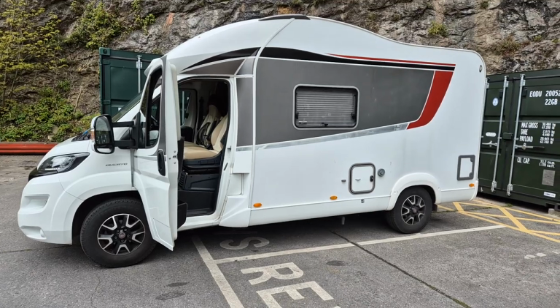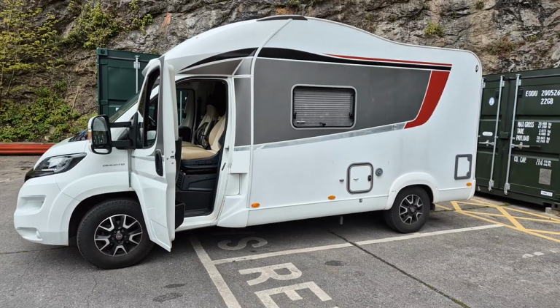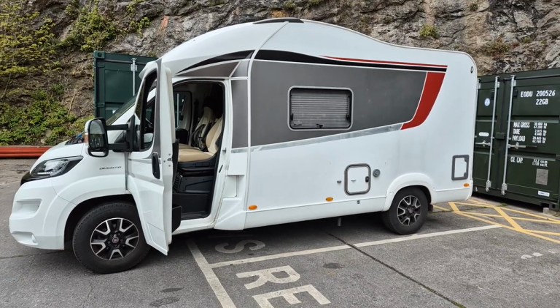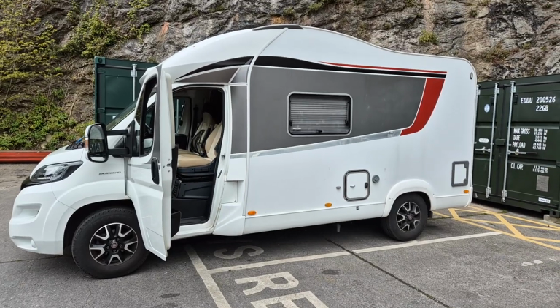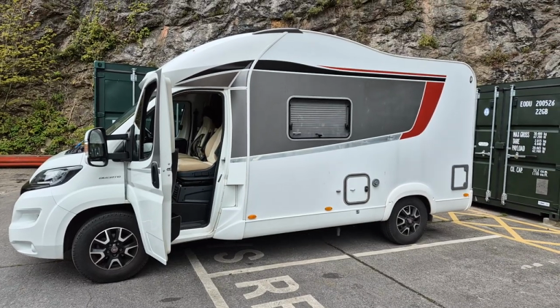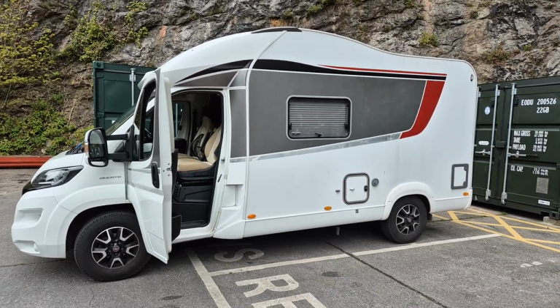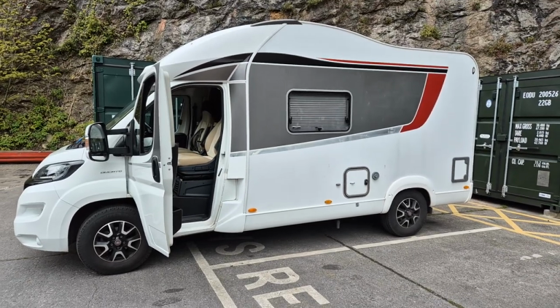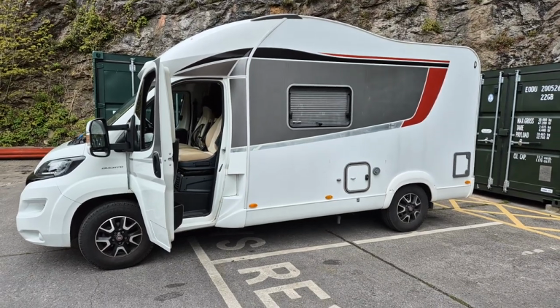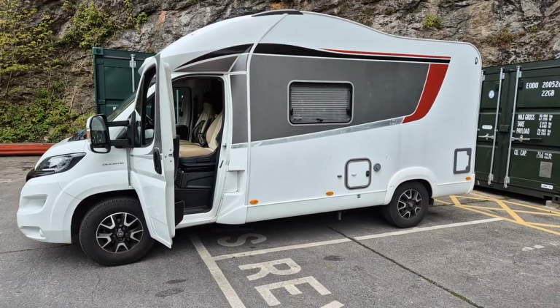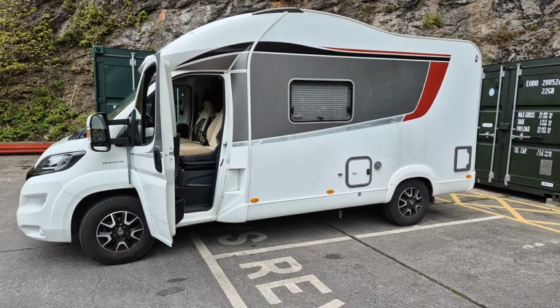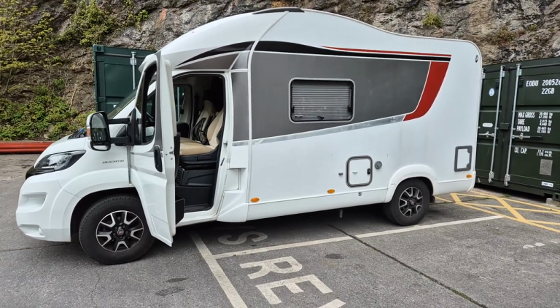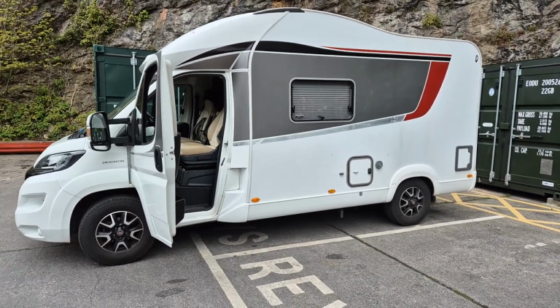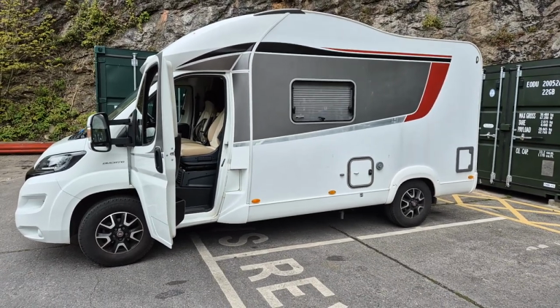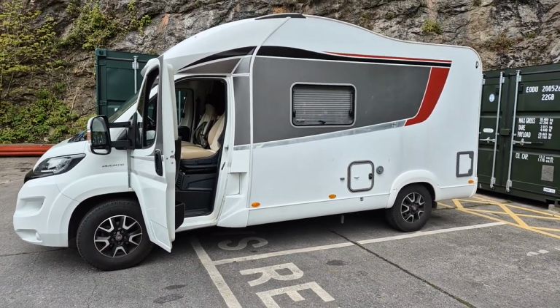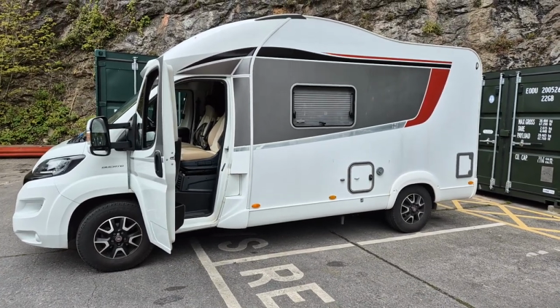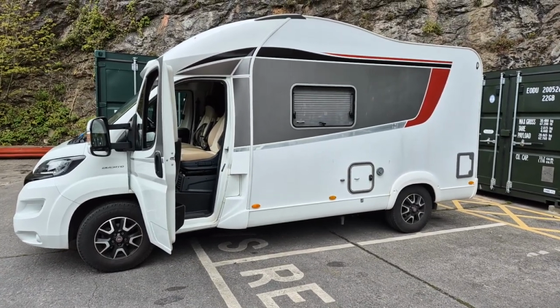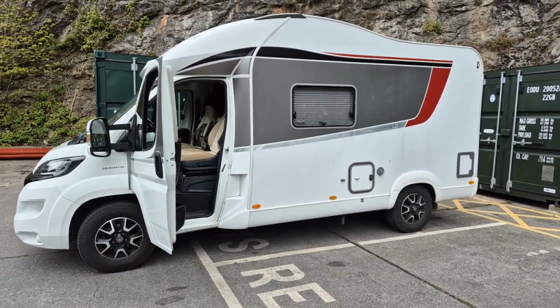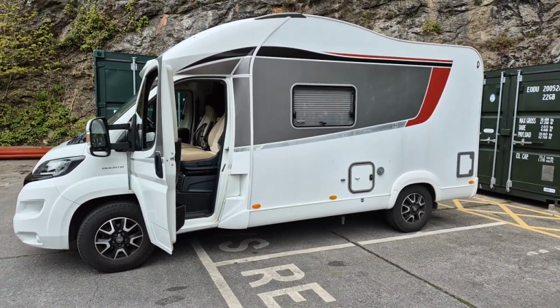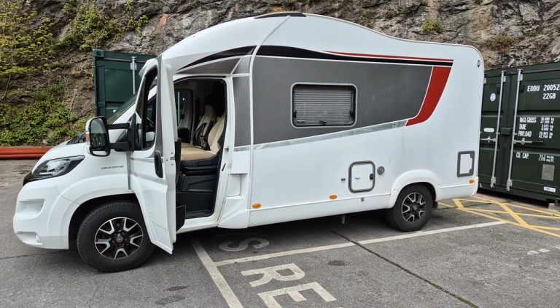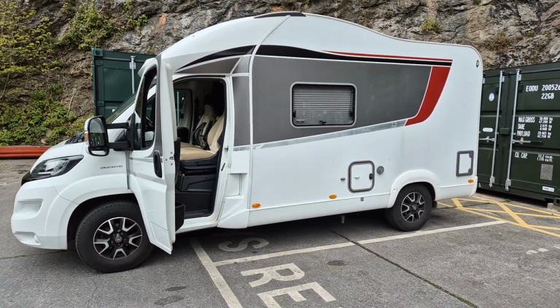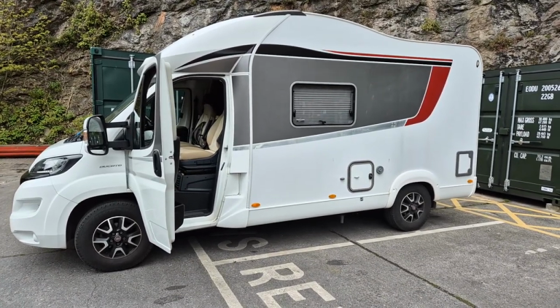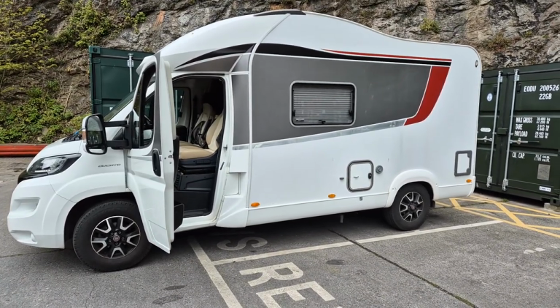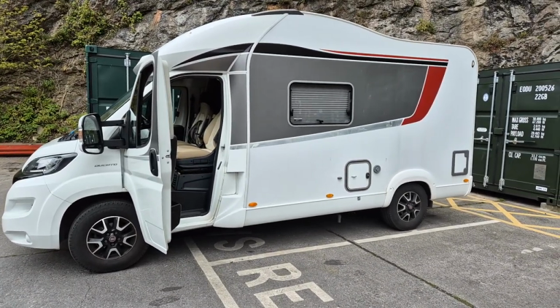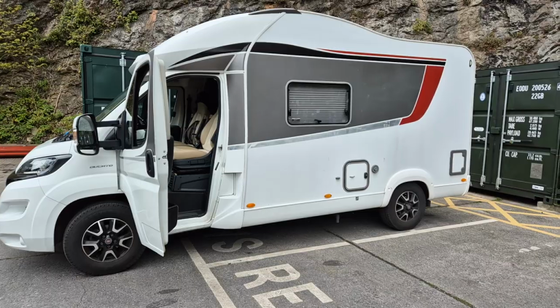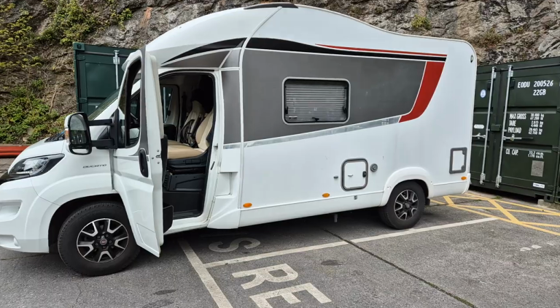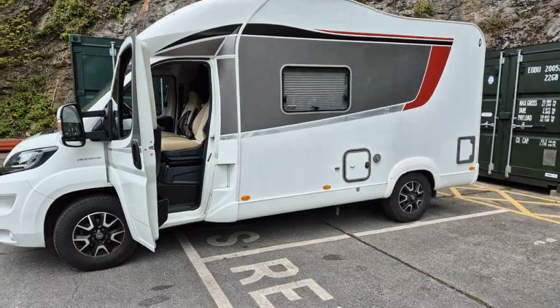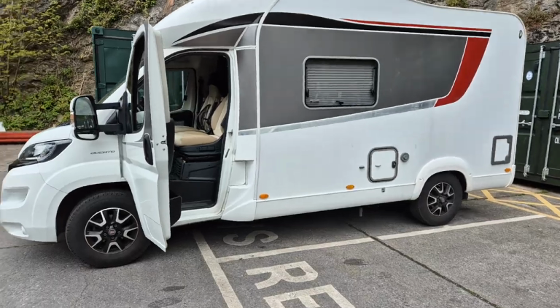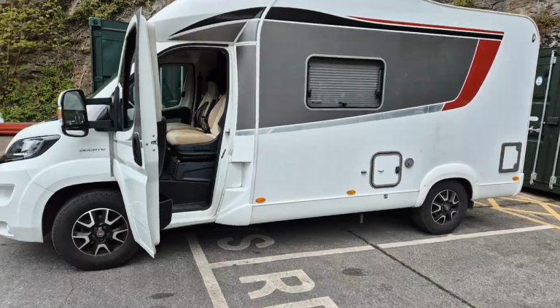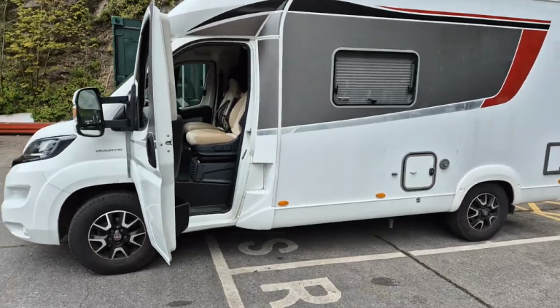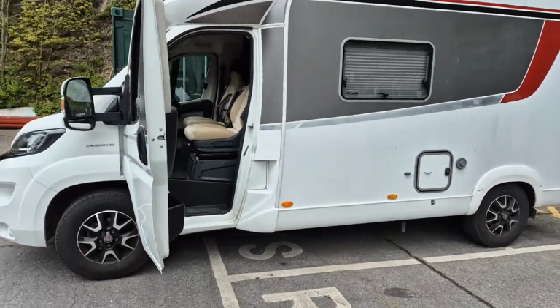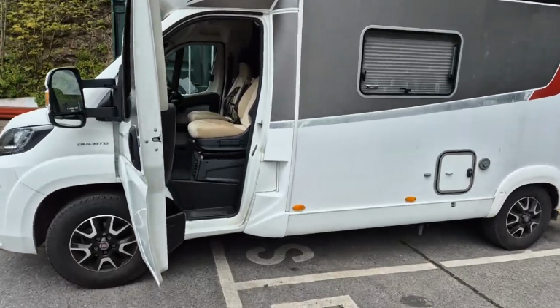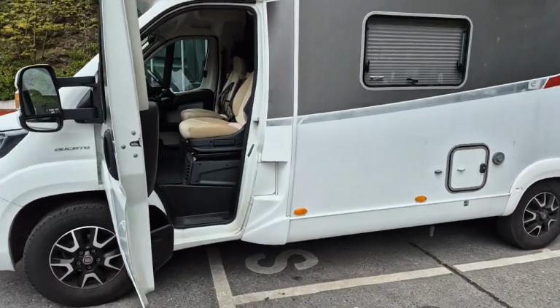Hello, this is Mike from Rev's Western Talkie. Today we've got a Fiat Ducato that's come in. Let's have a look inside.